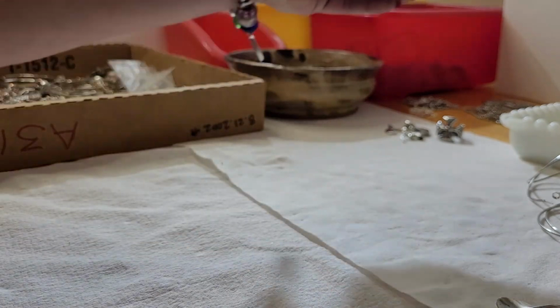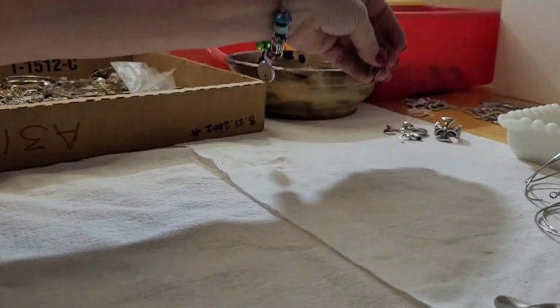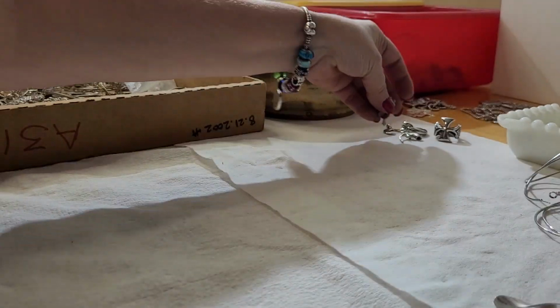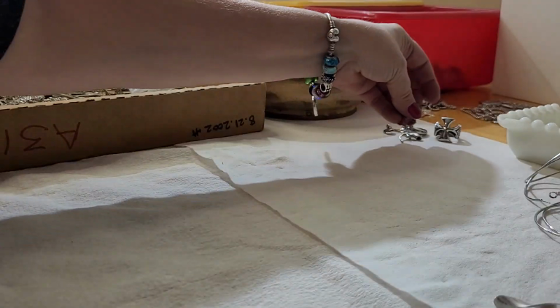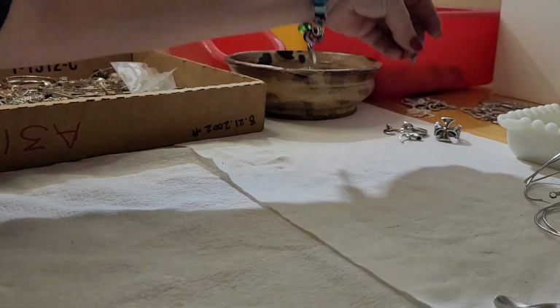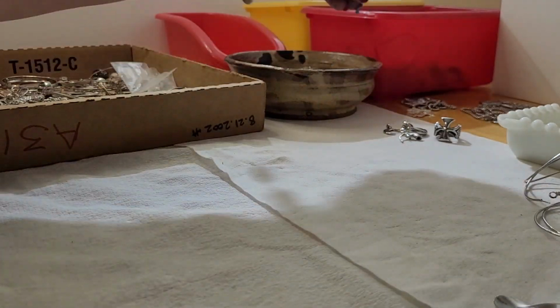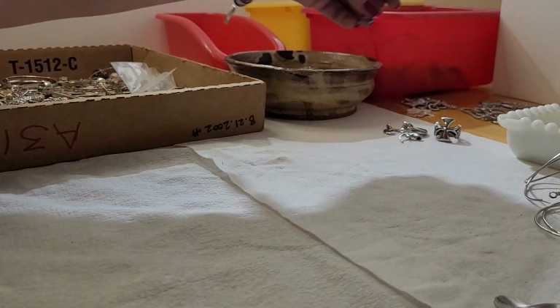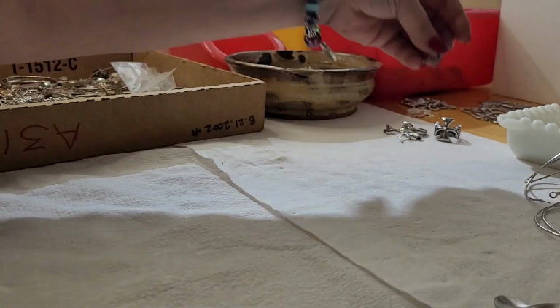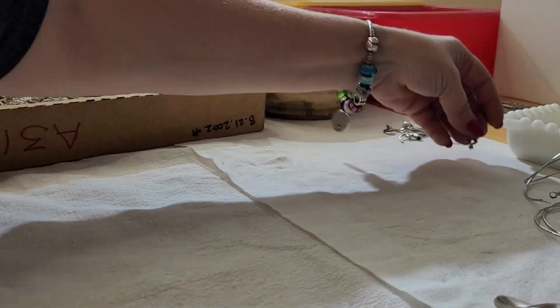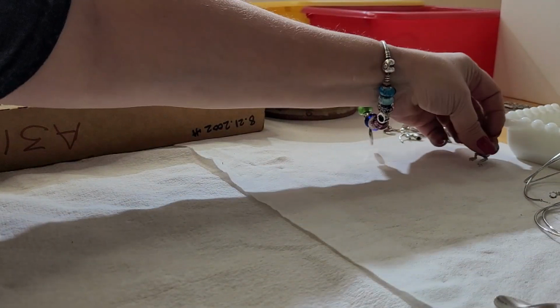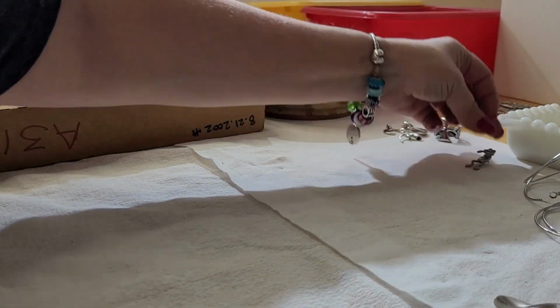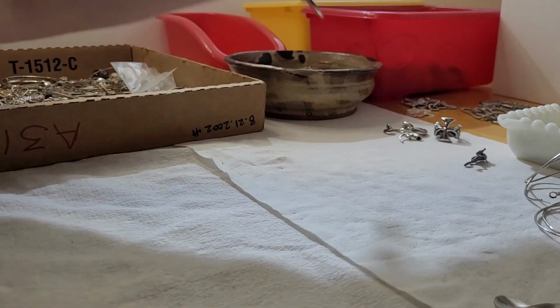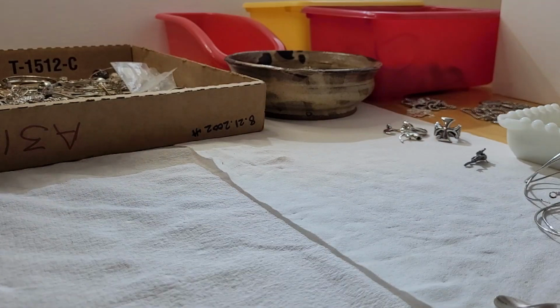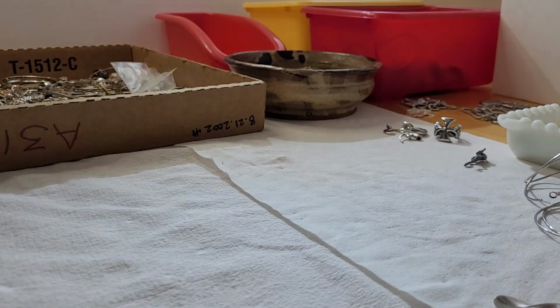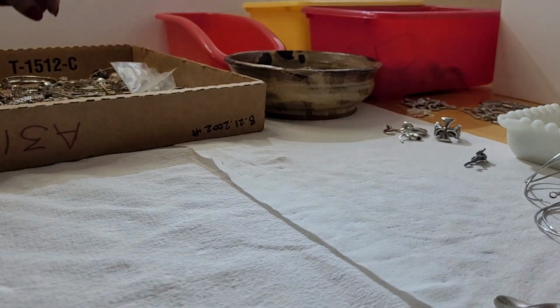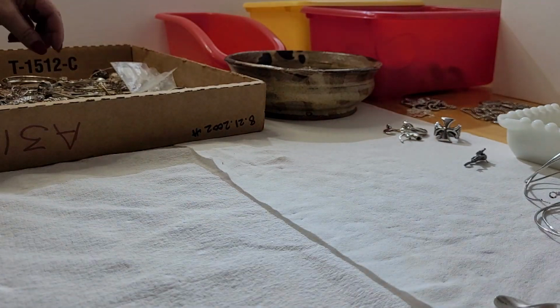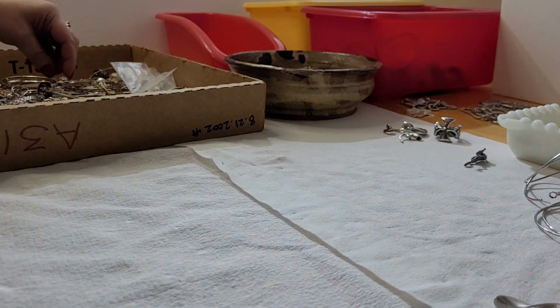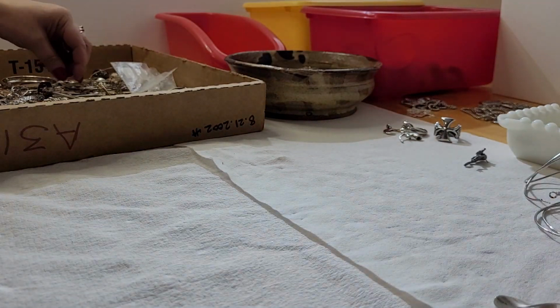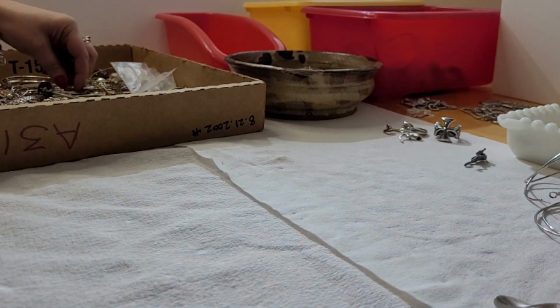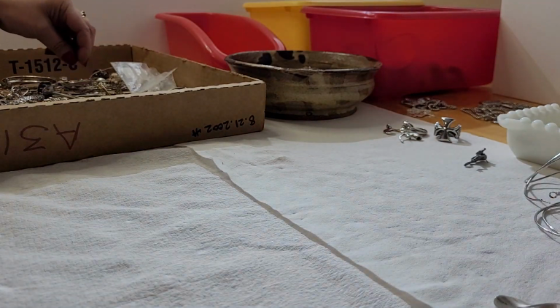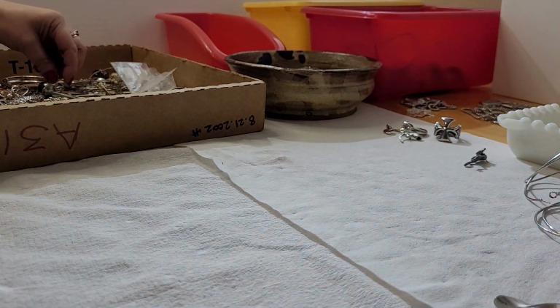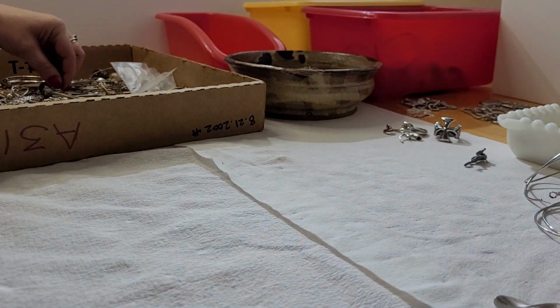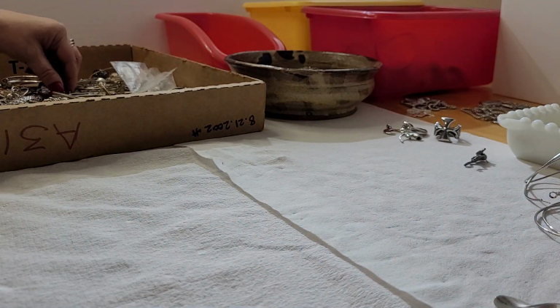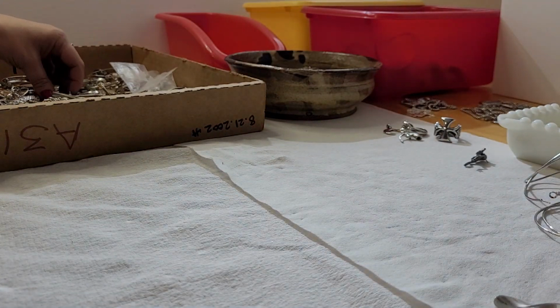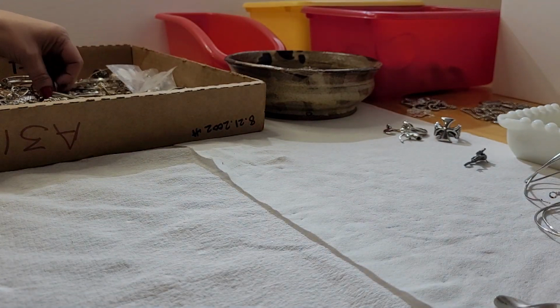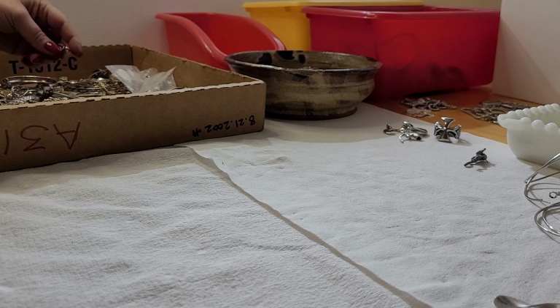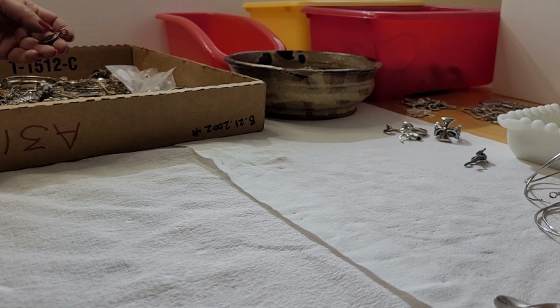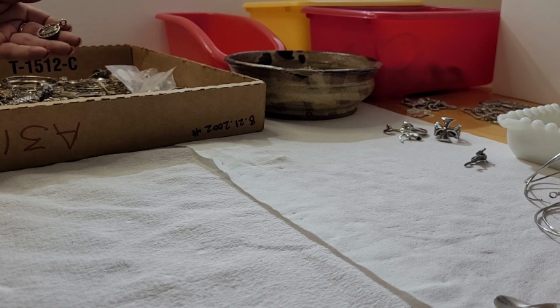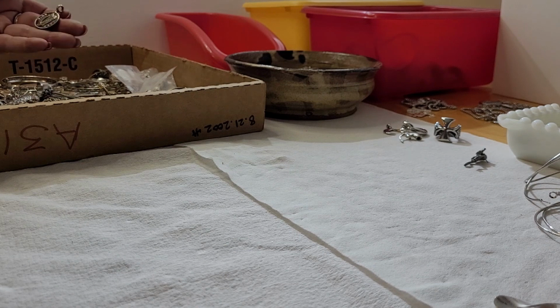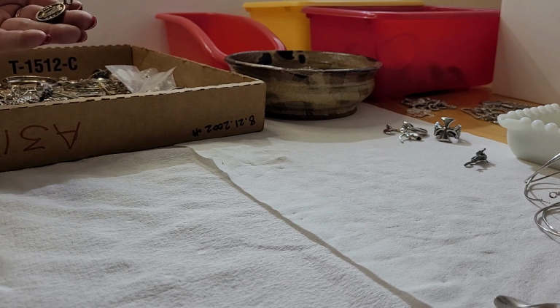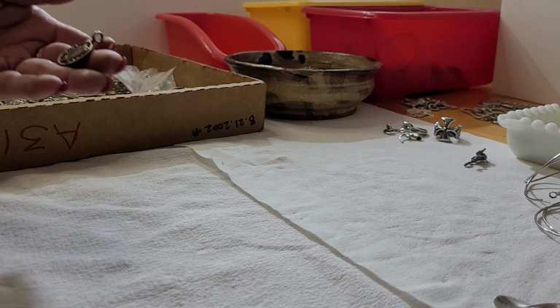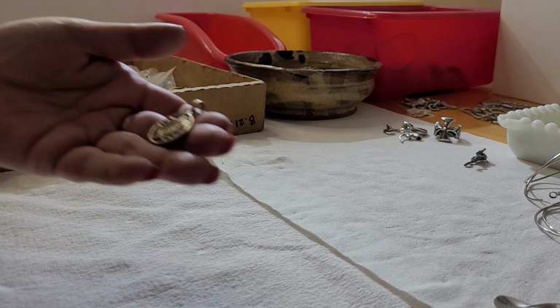We're gonna place this one right here because I like that one. I'm going to put all the beads together.